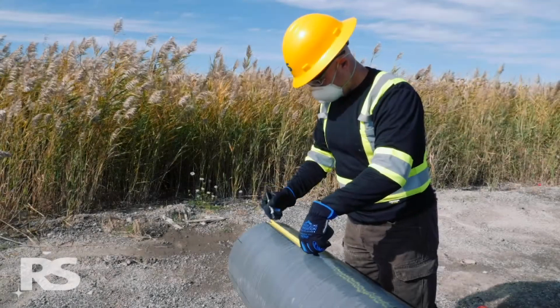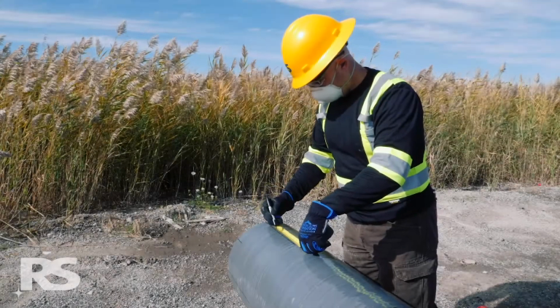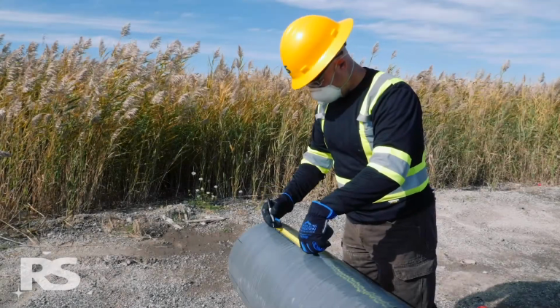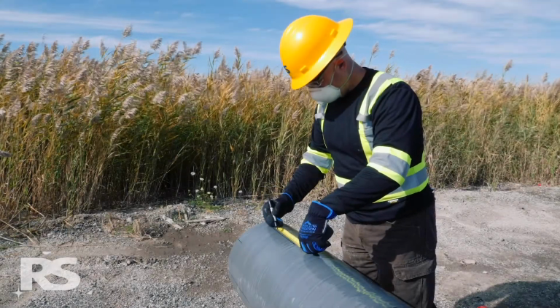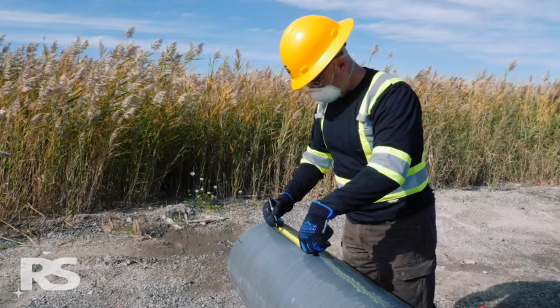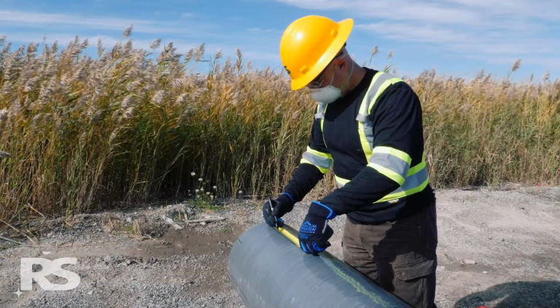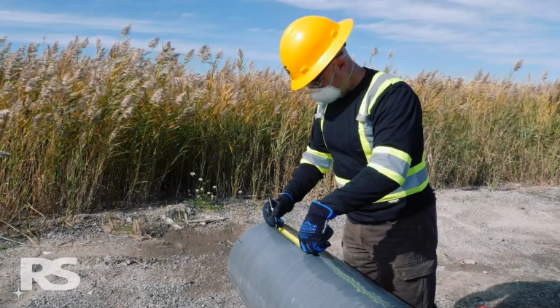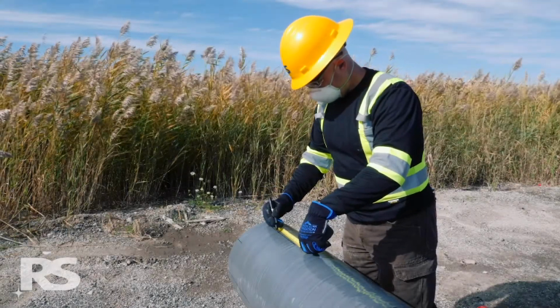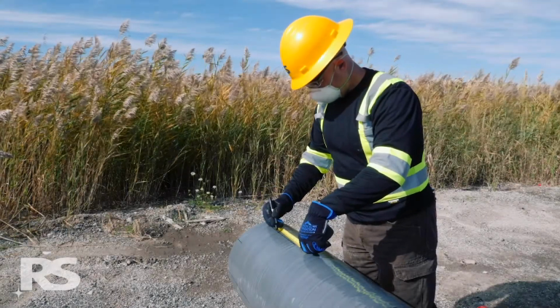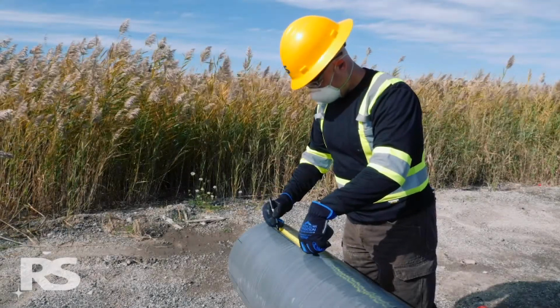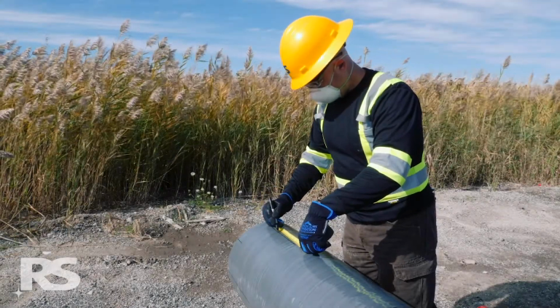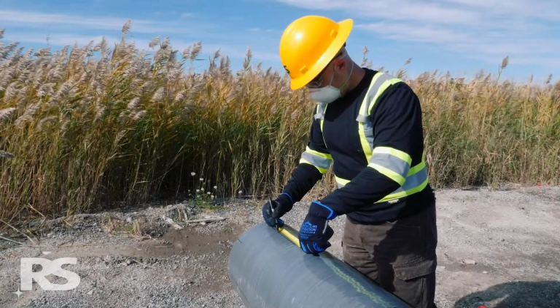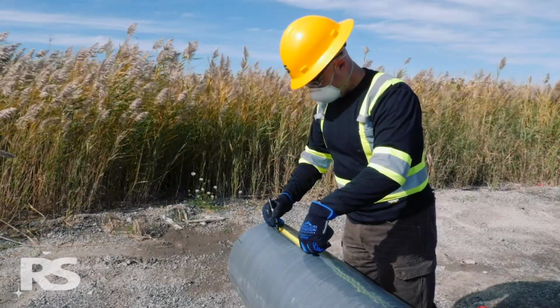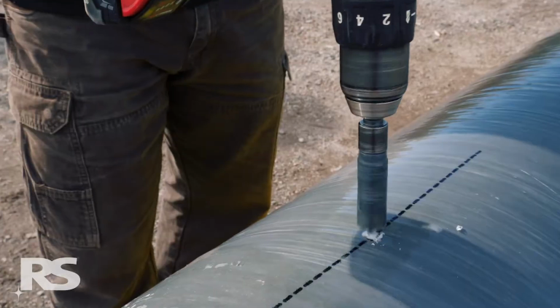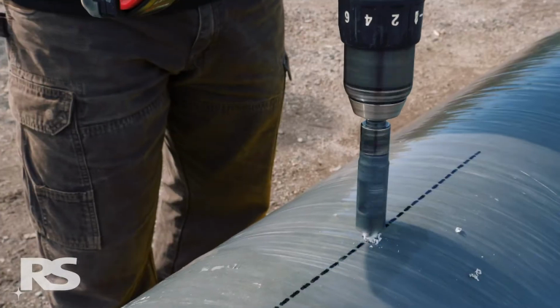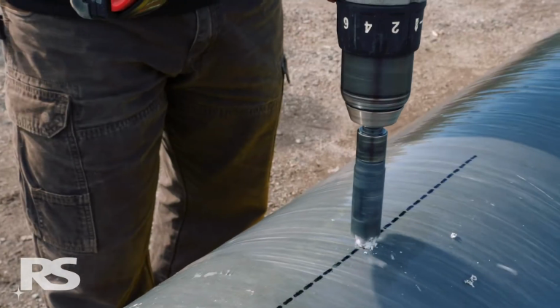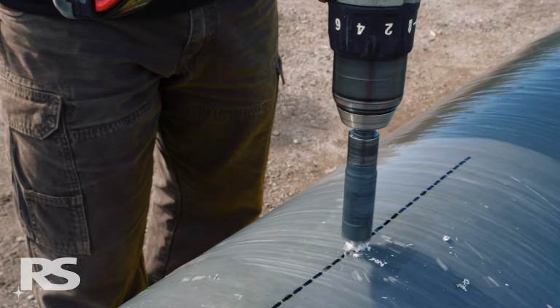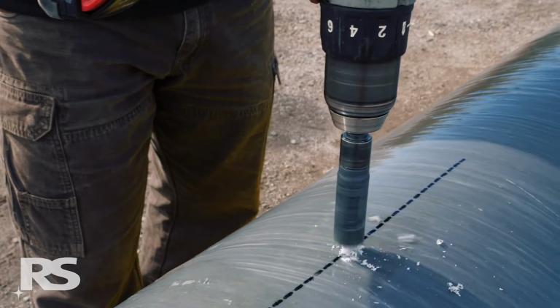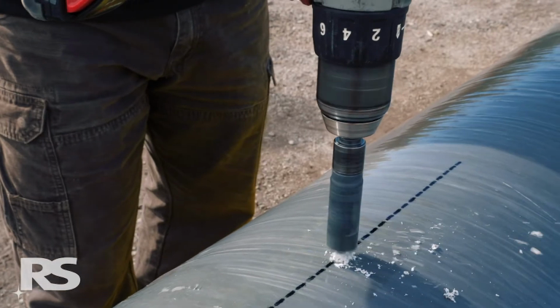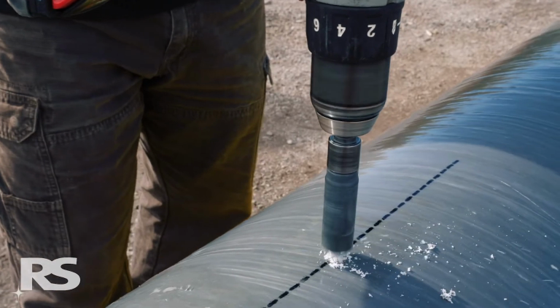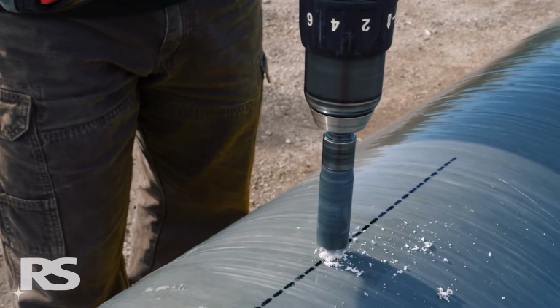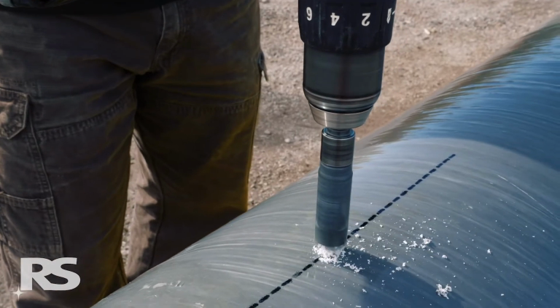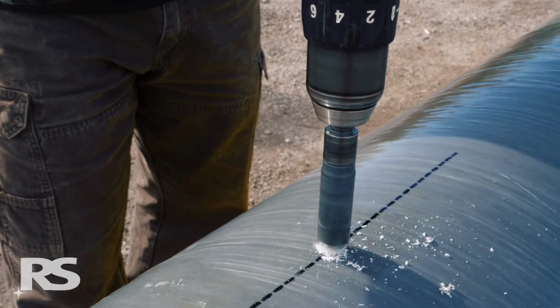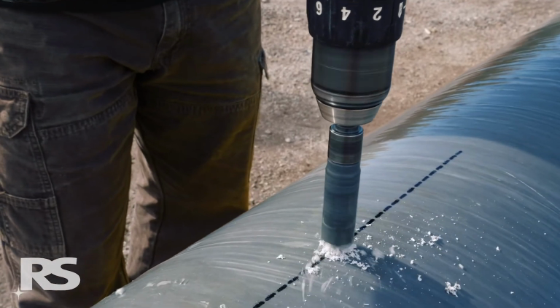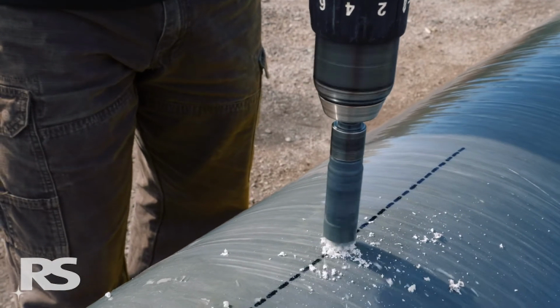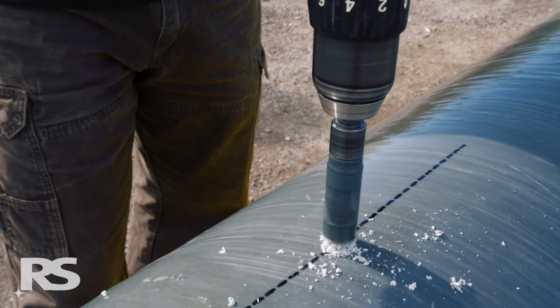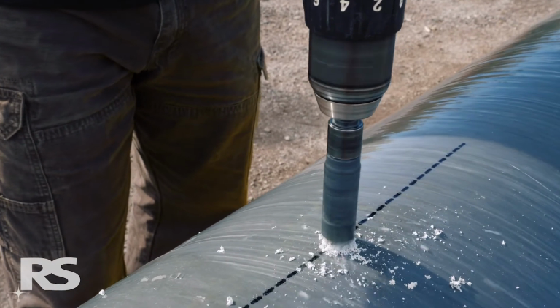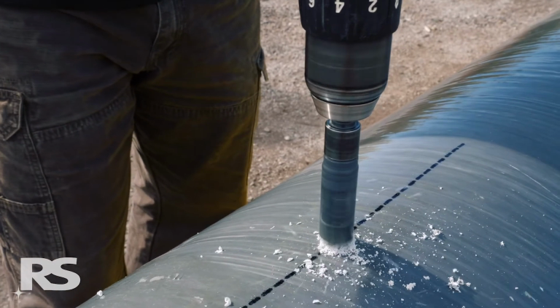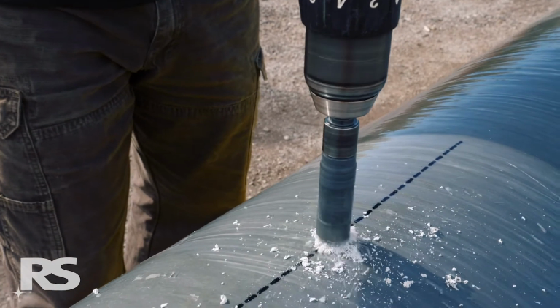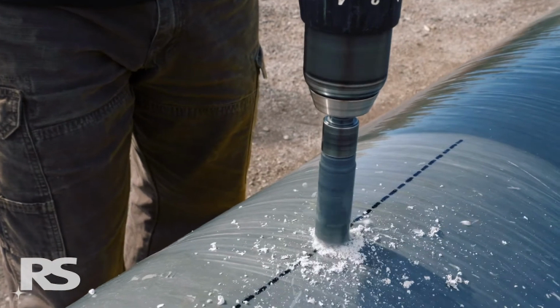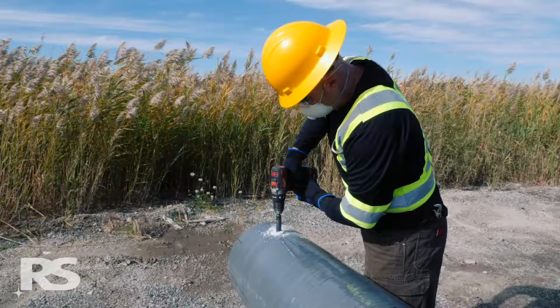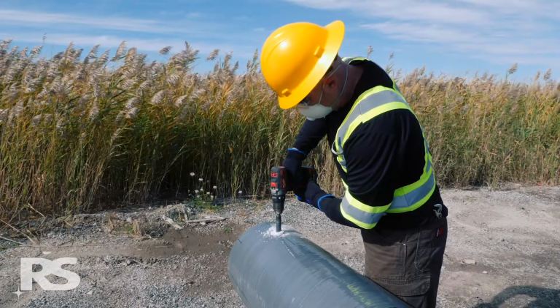Before installing the top cap, be sure that all measuring, marking, and drilling on the pole is complete.